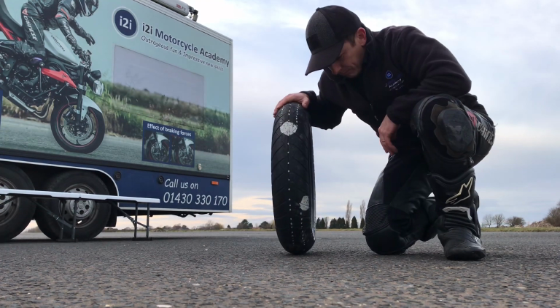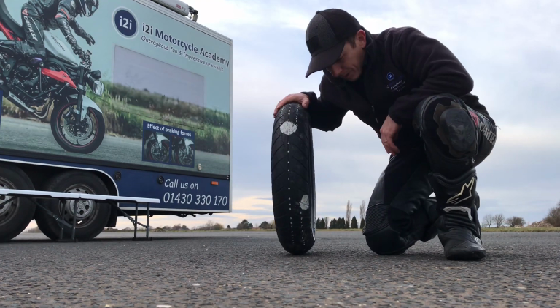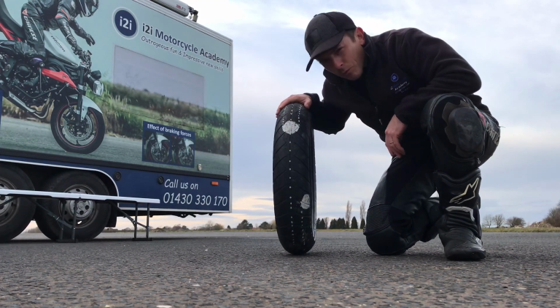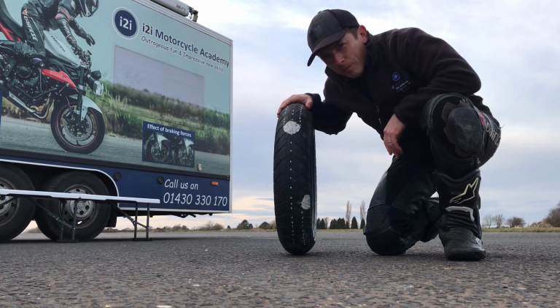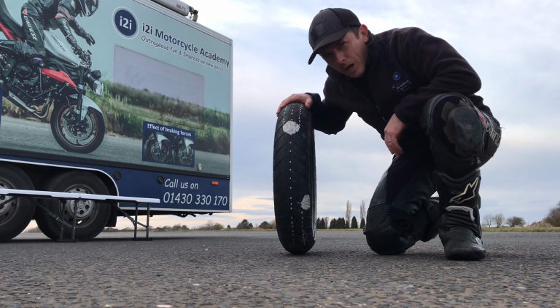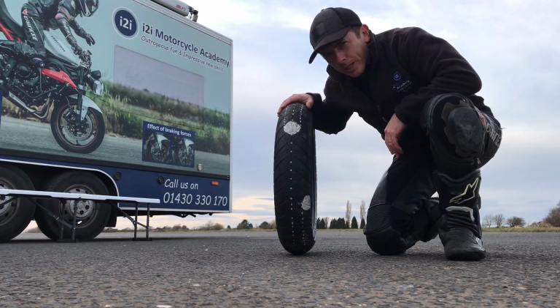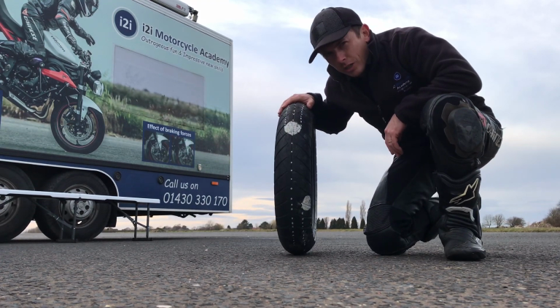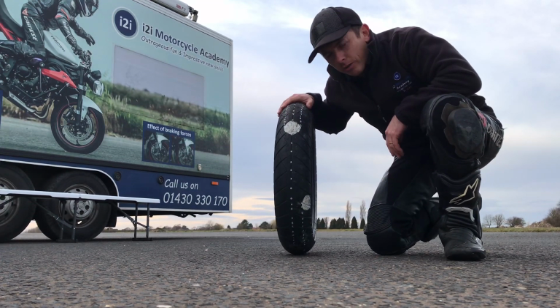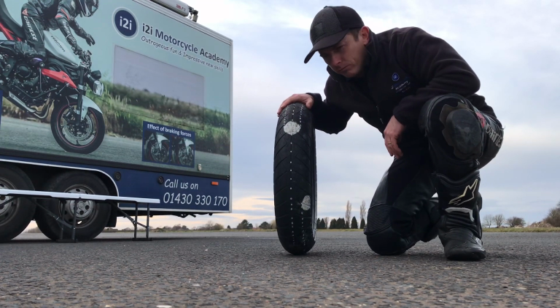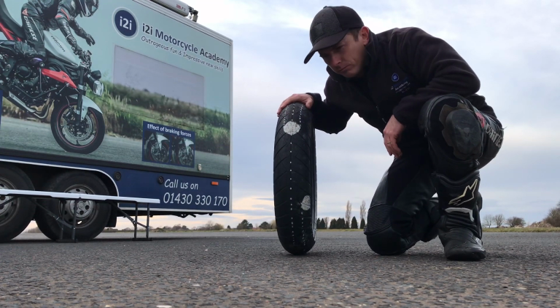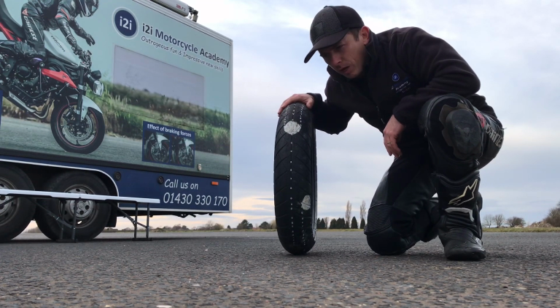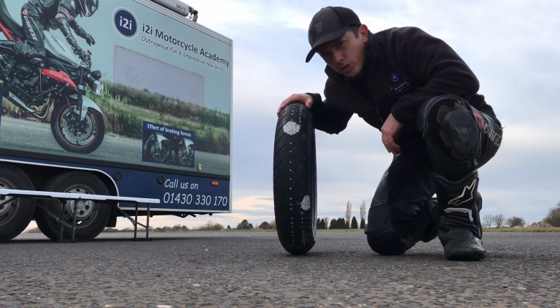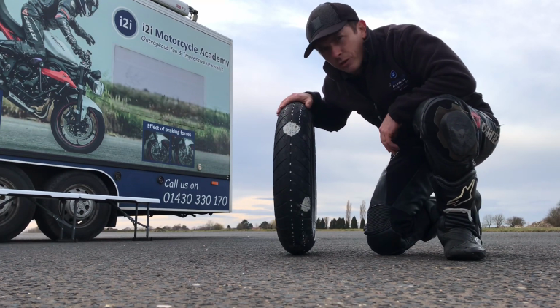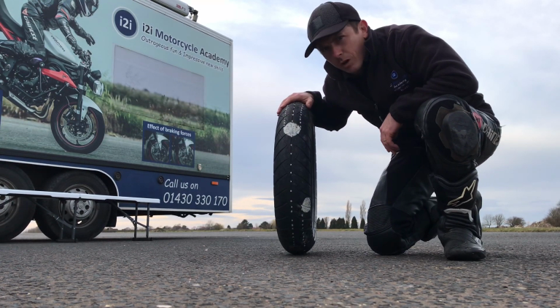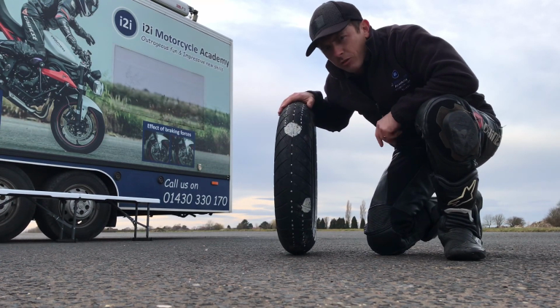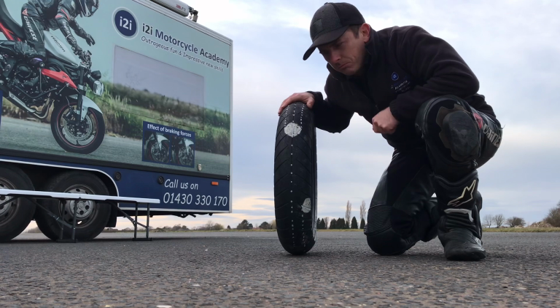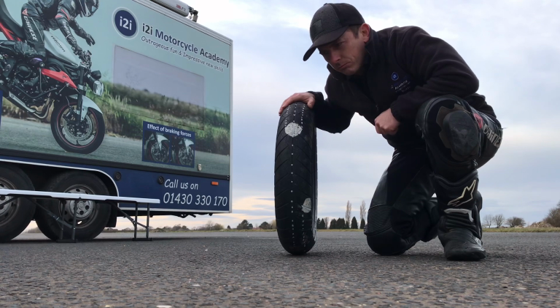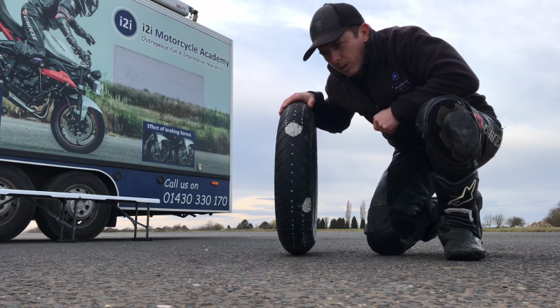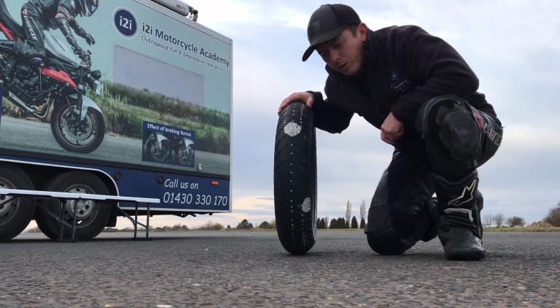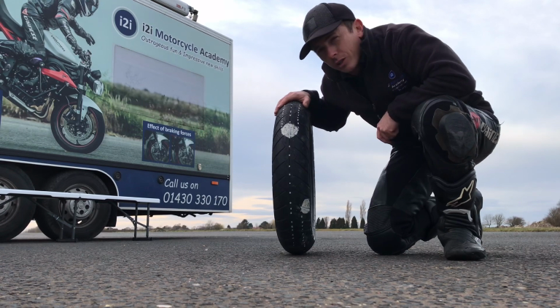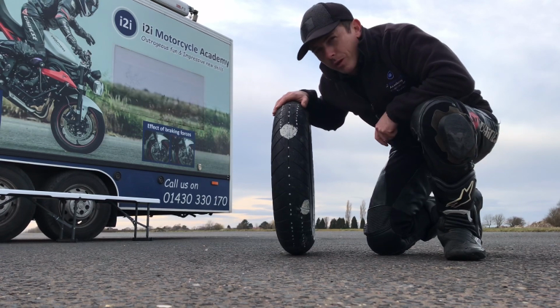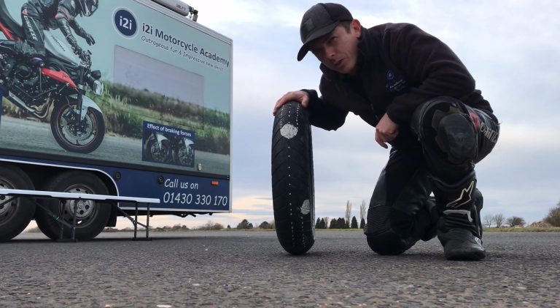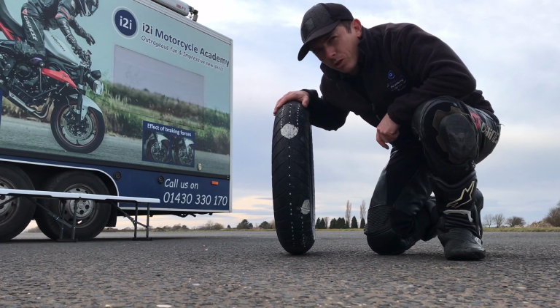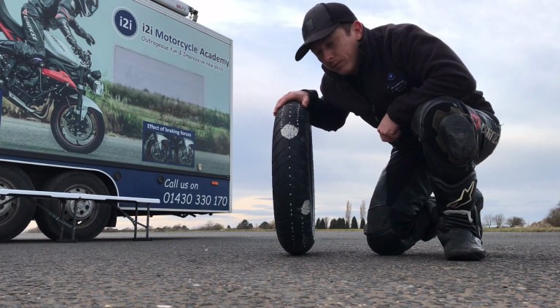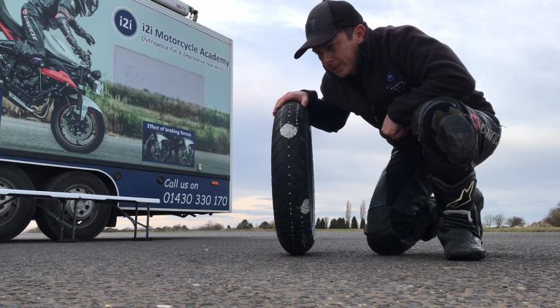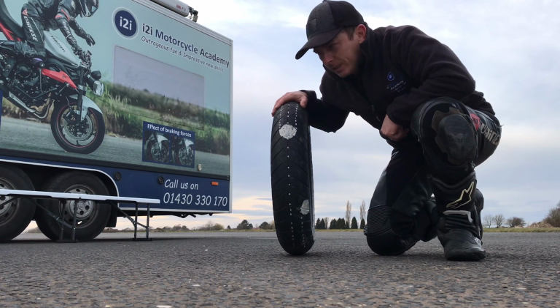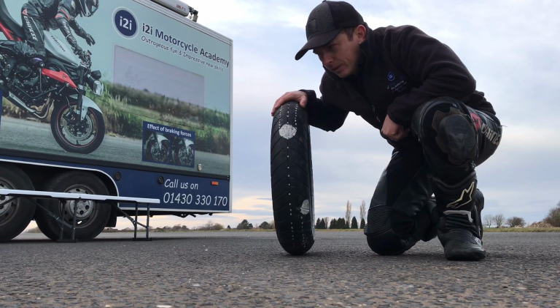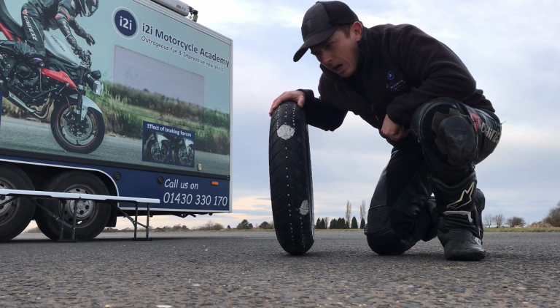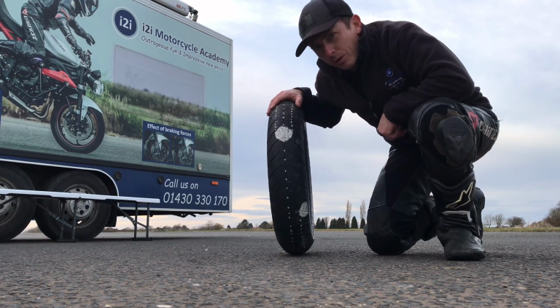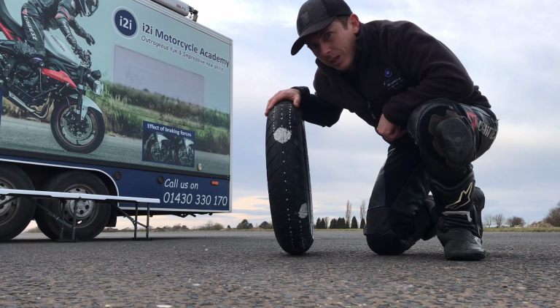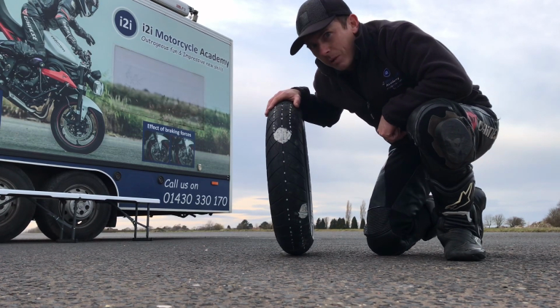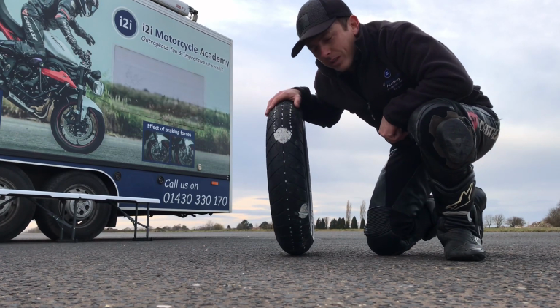A lot of people worry about how bikes turn. Are we steering them around? Are we looking the way we want to go? Are we weighting the pegs?